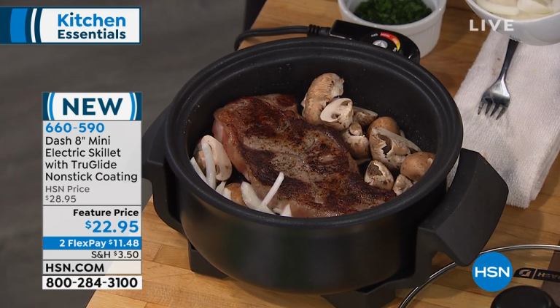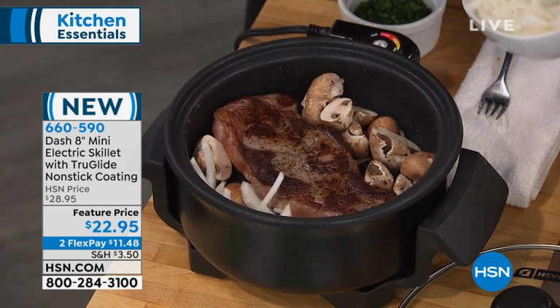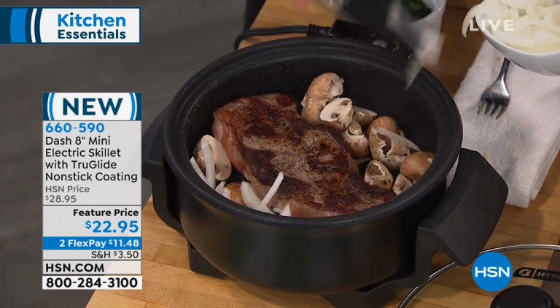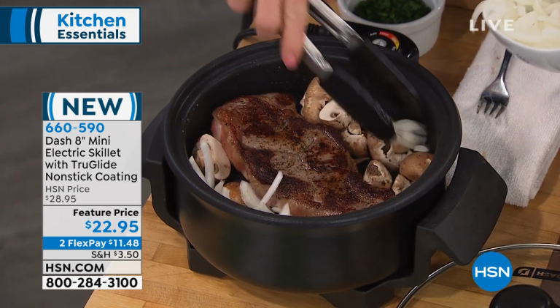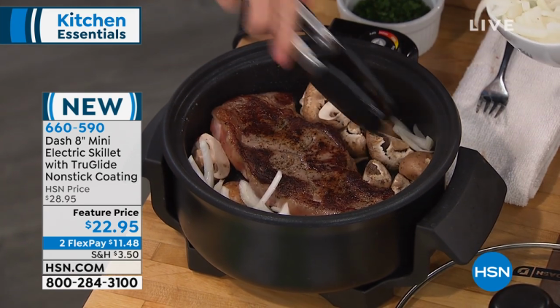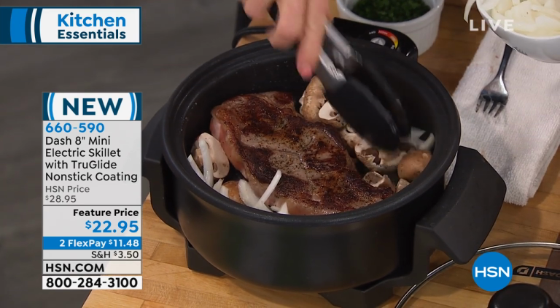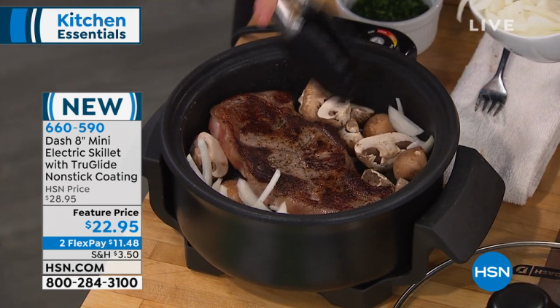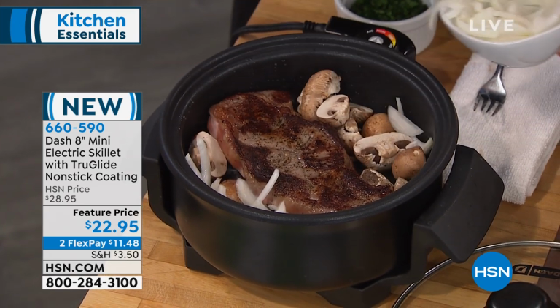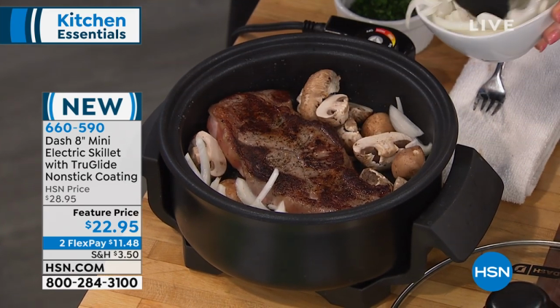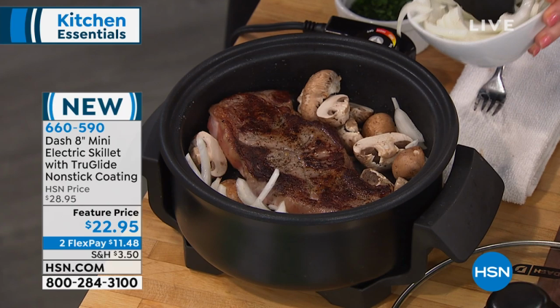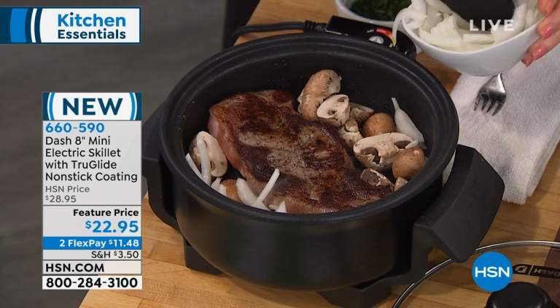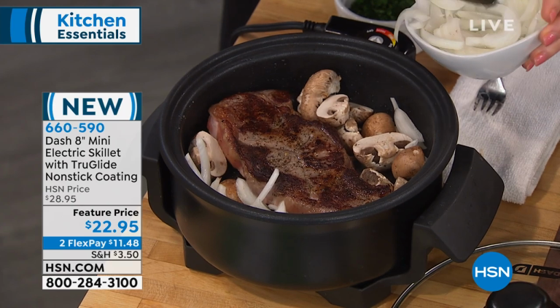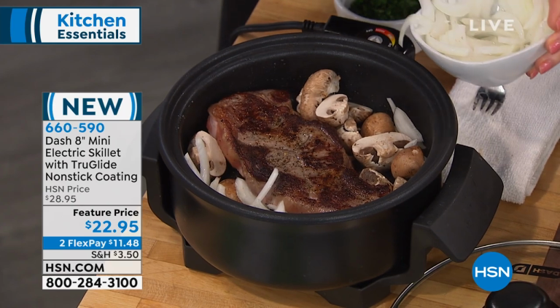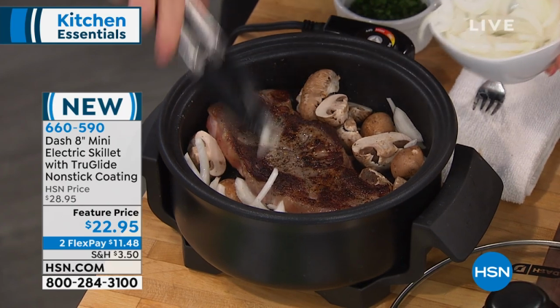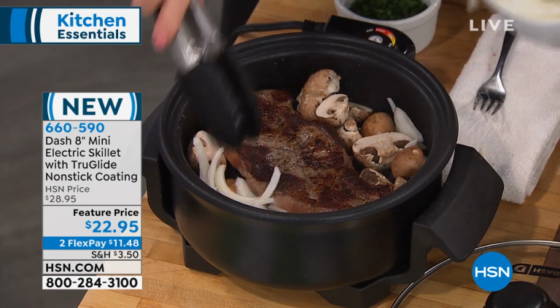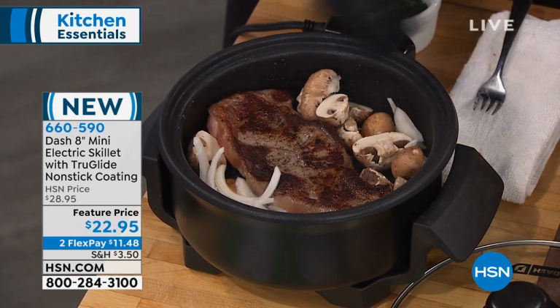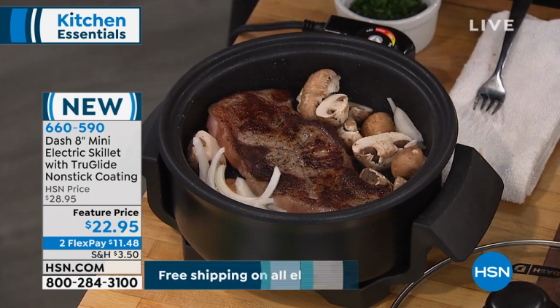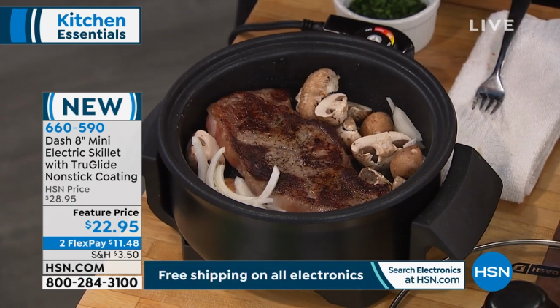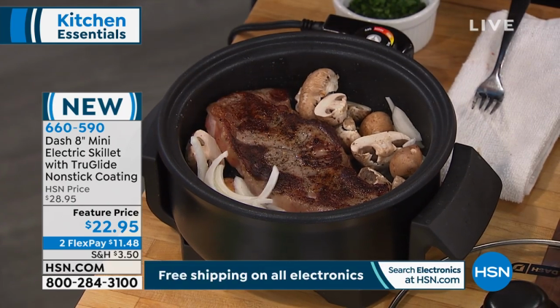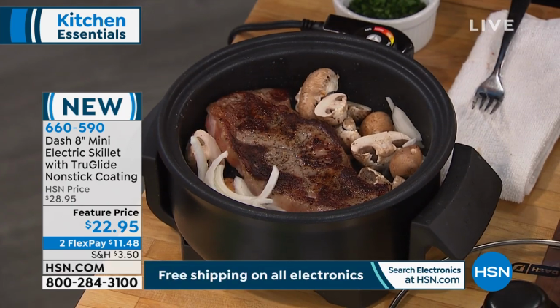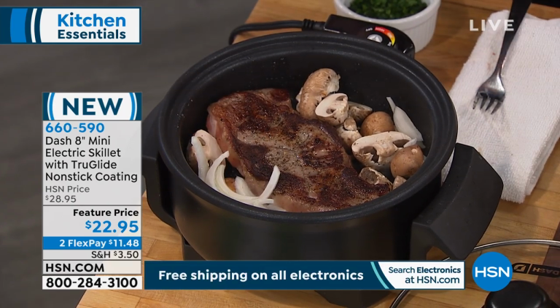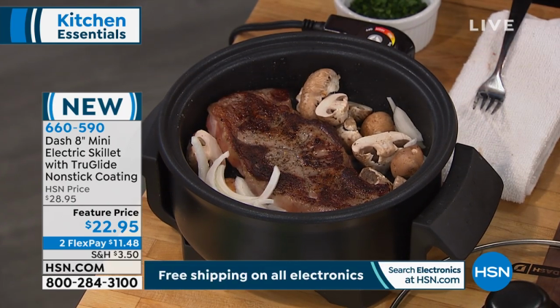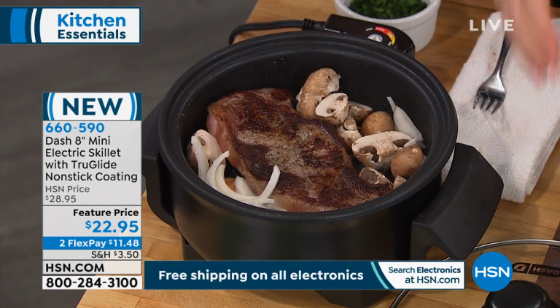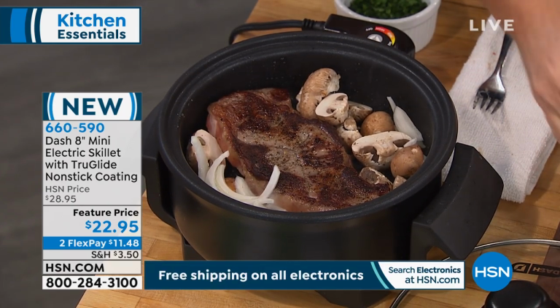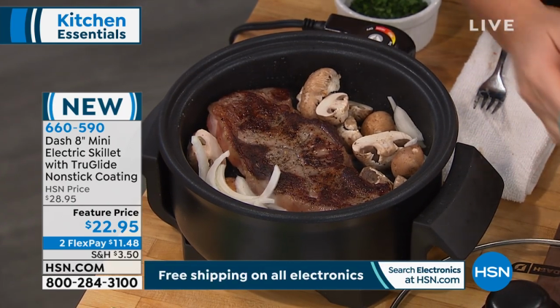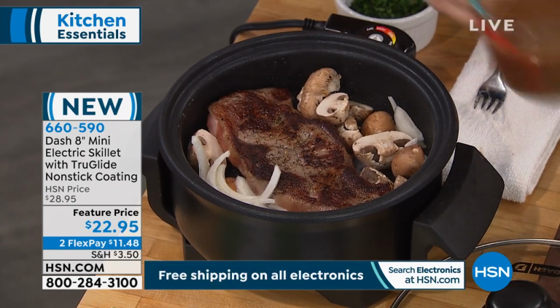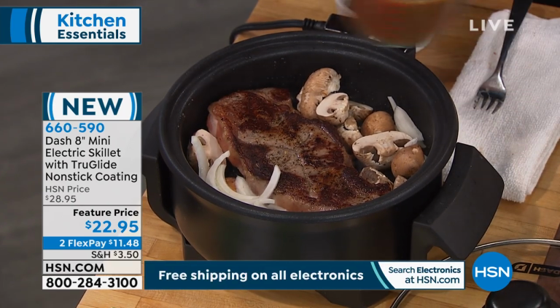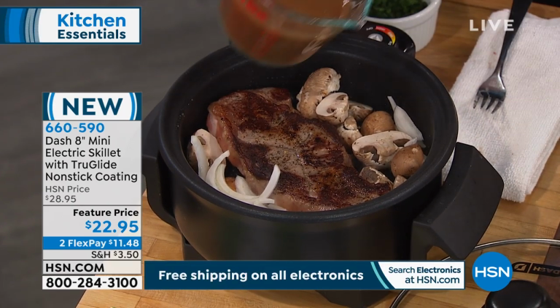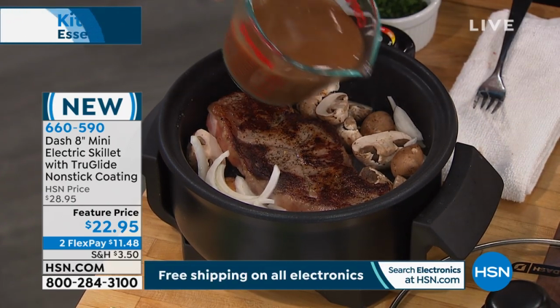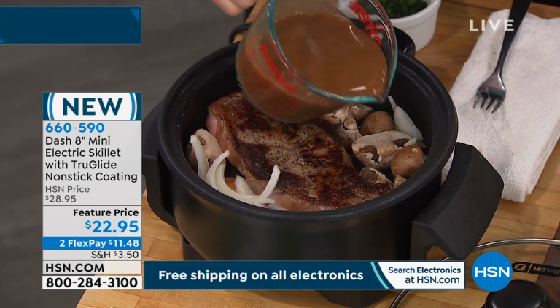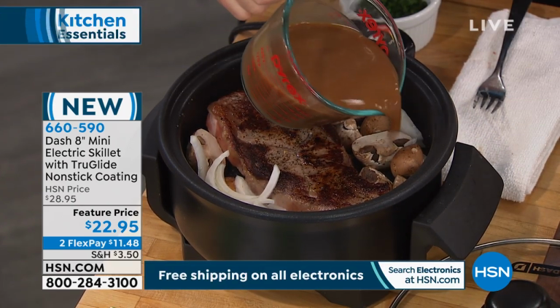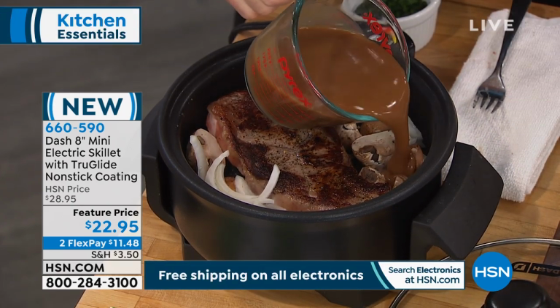Brand new to us, two interest-free credit card payments, three colors. You can either choose the black, the red, or the navy.